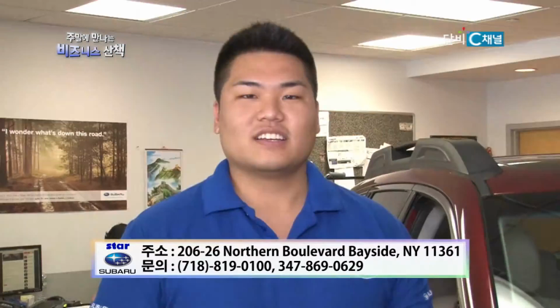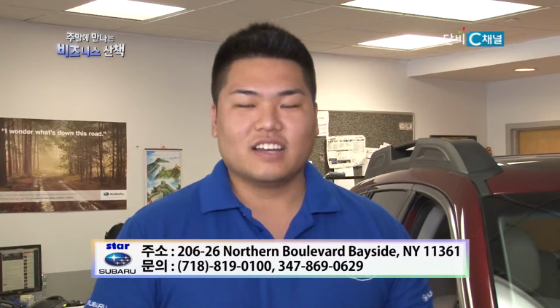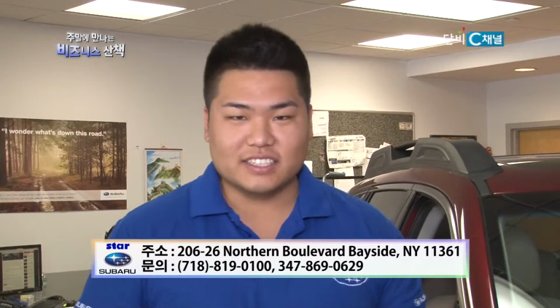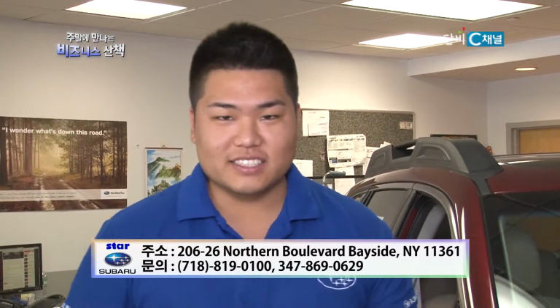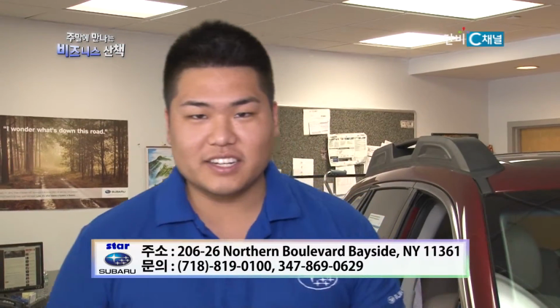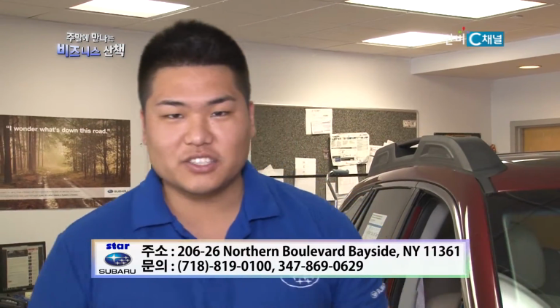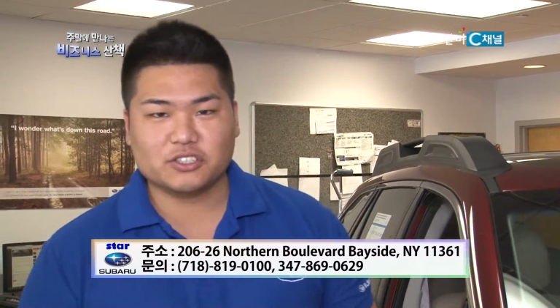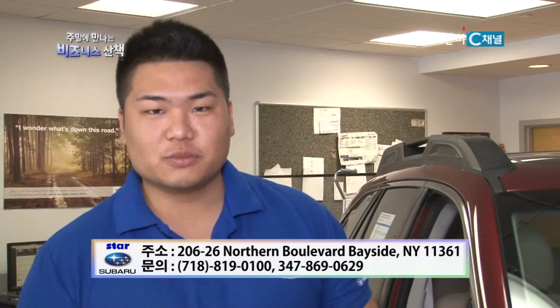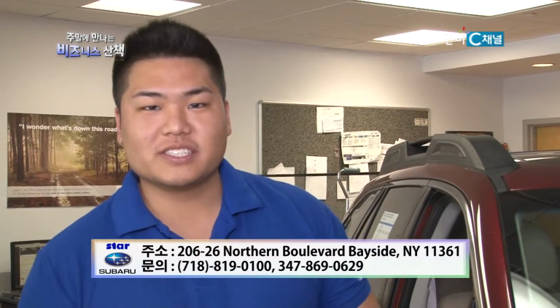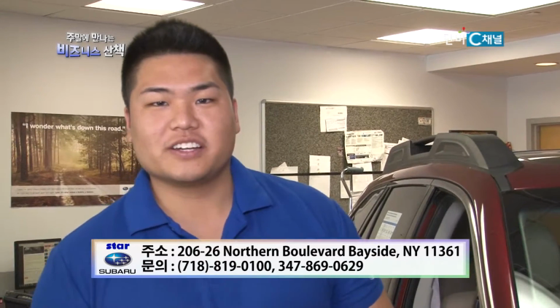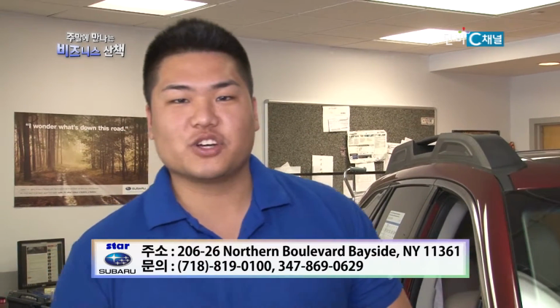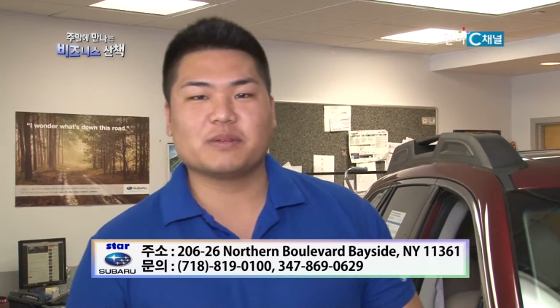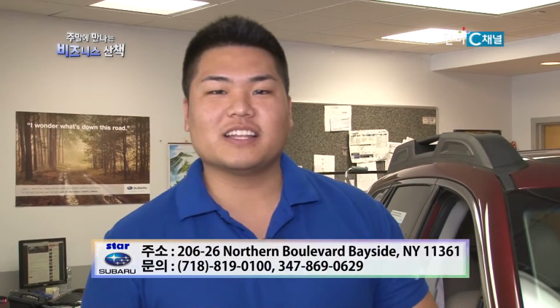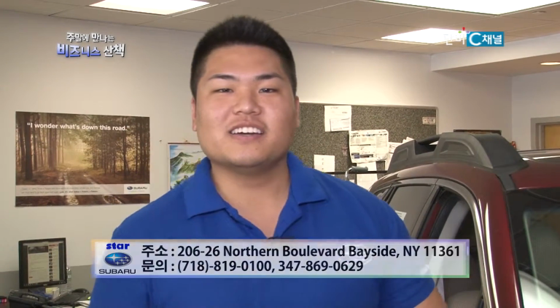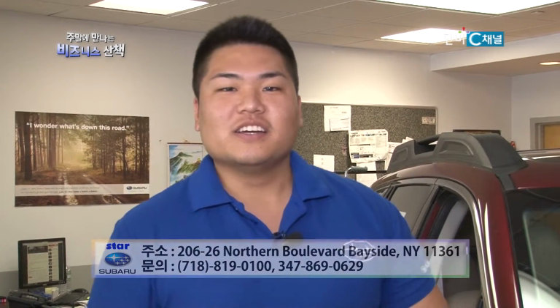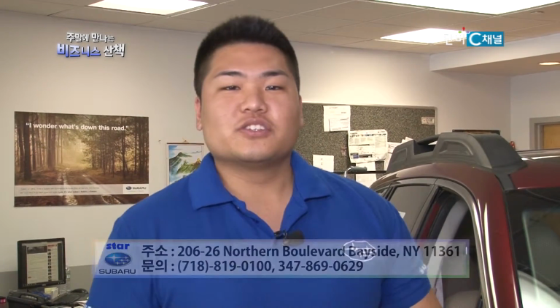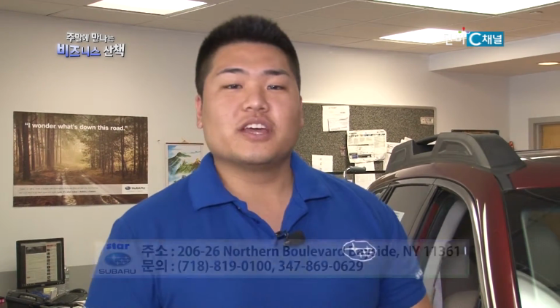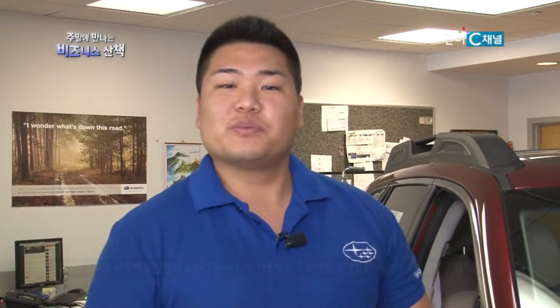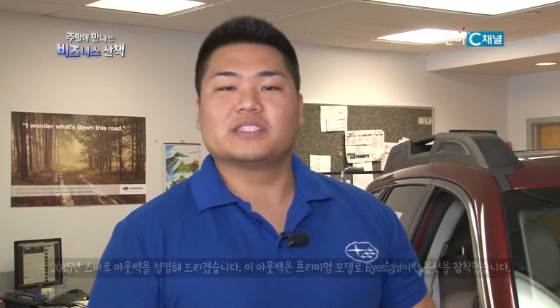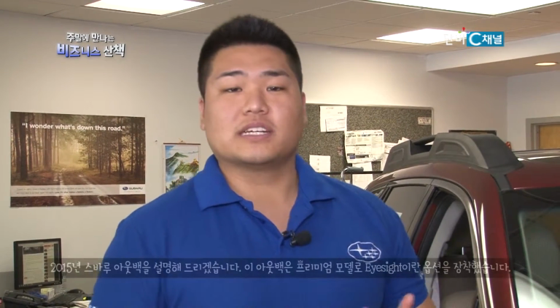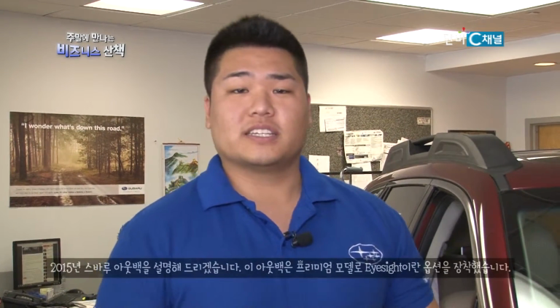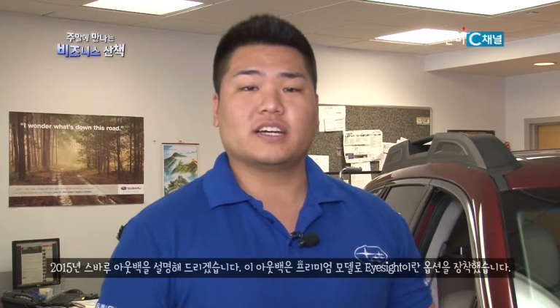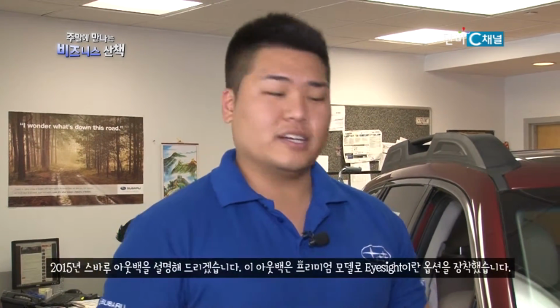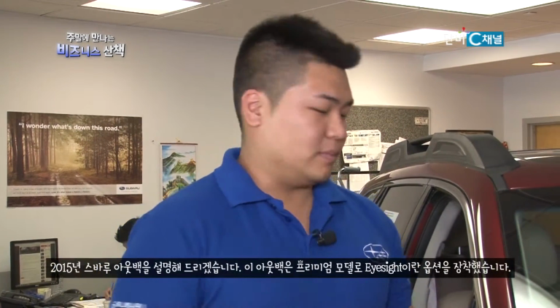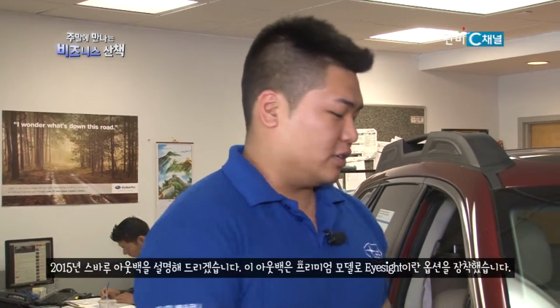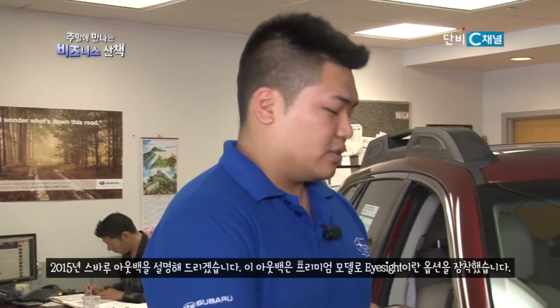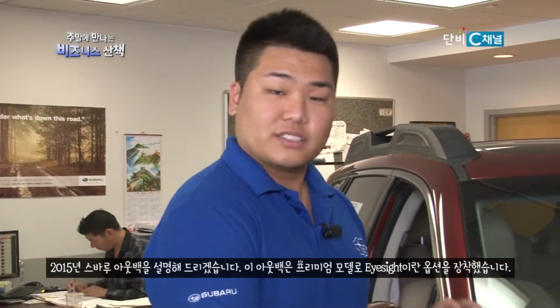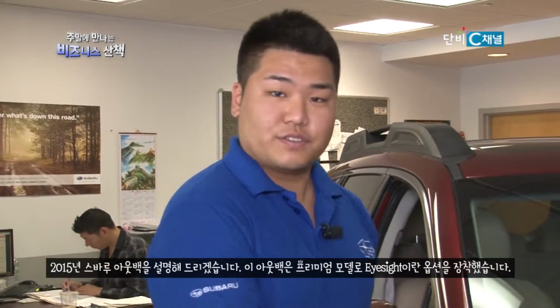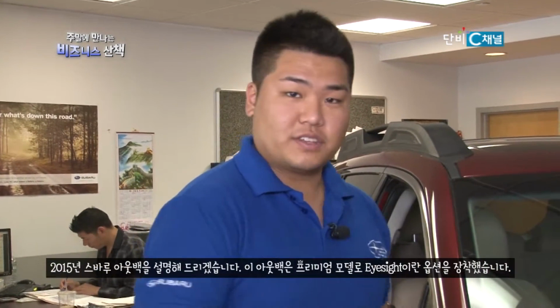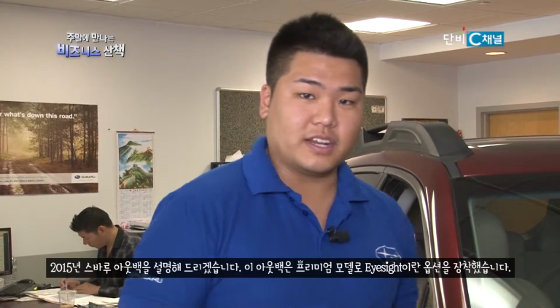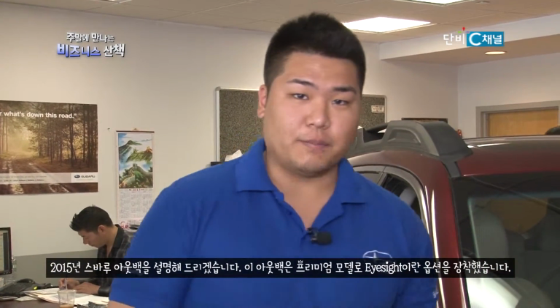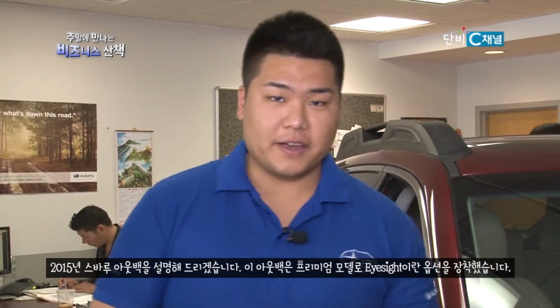Hello, my name is Andrew Han. Today we'll be discussing a 2015 Outback.